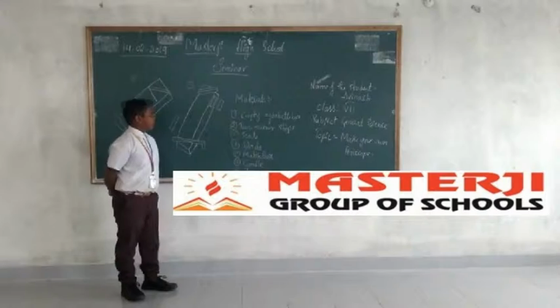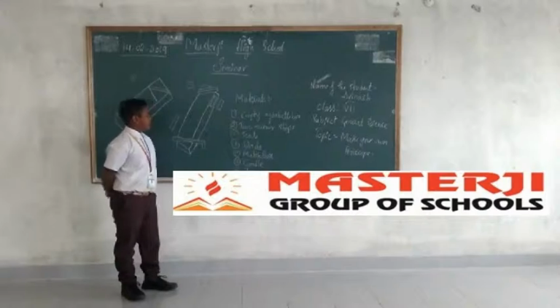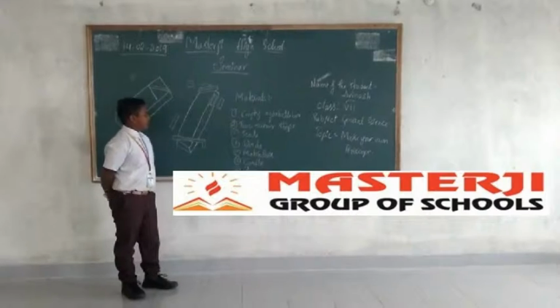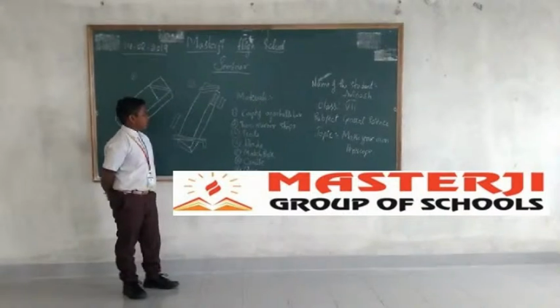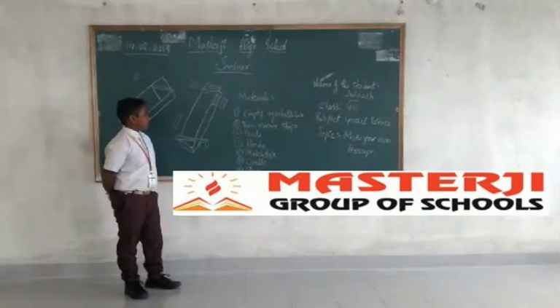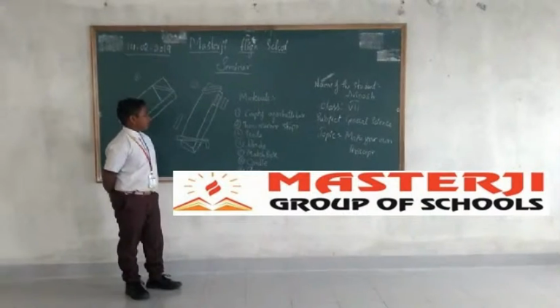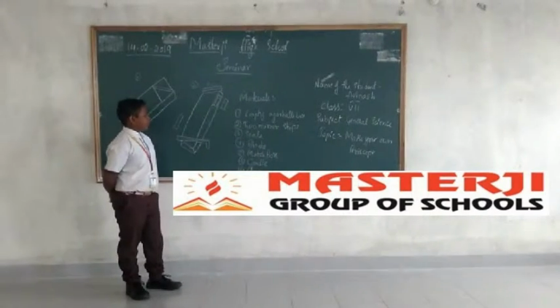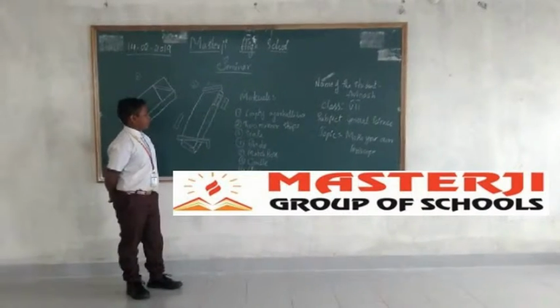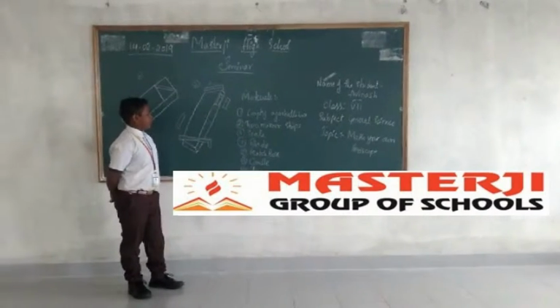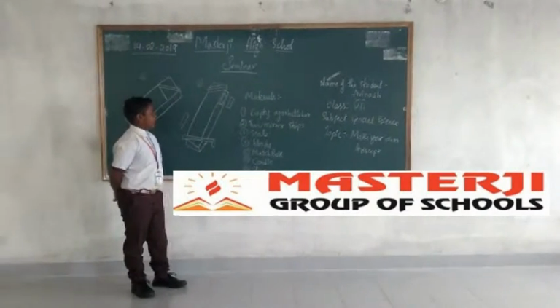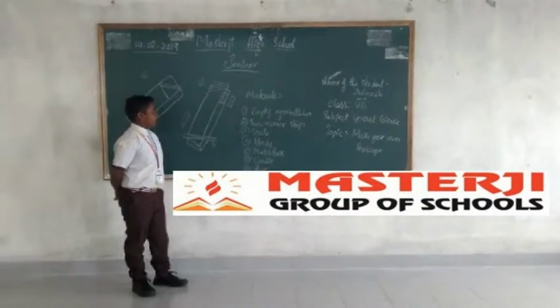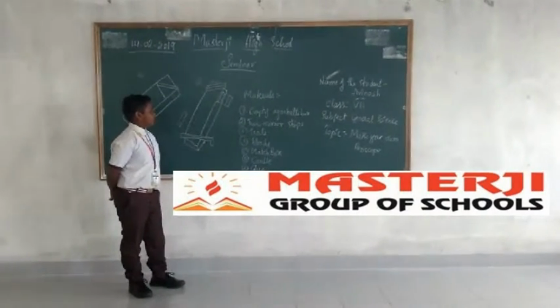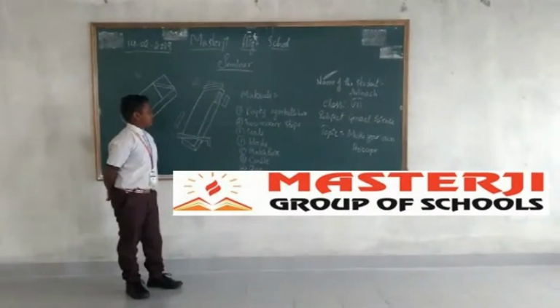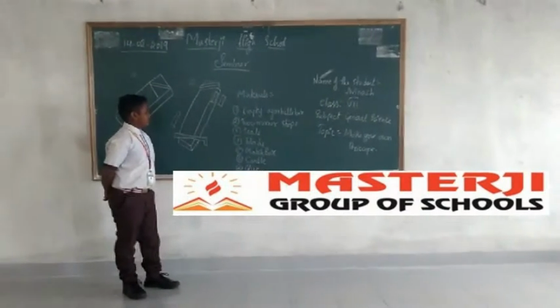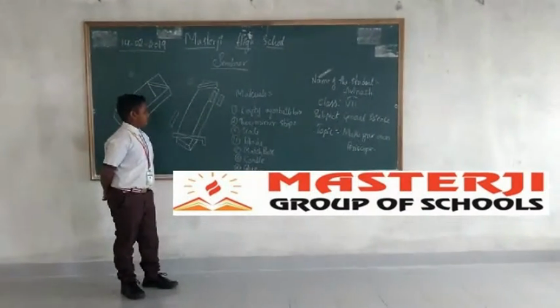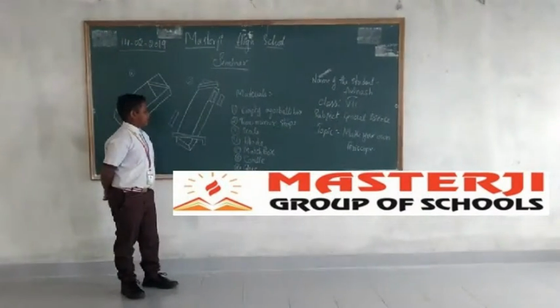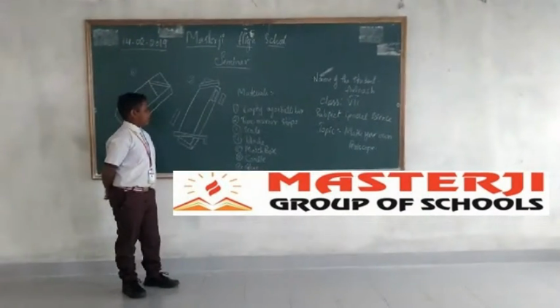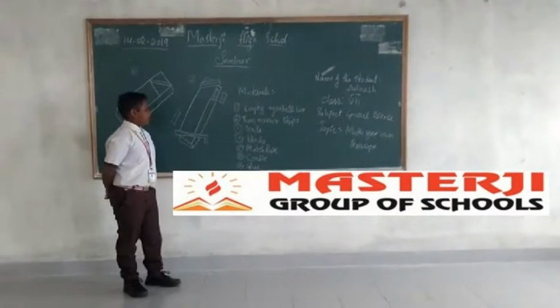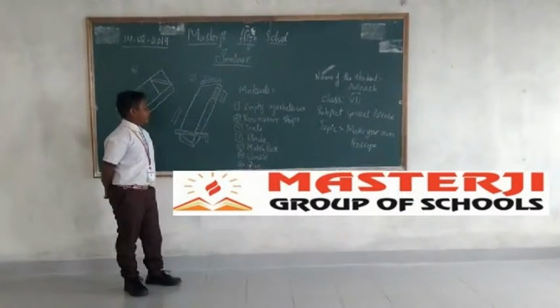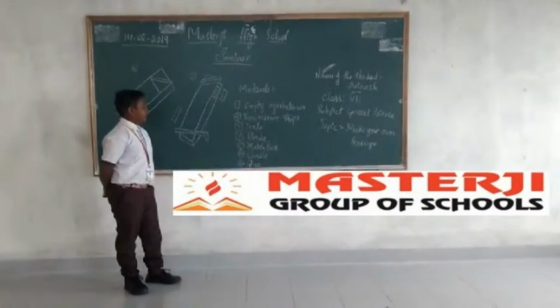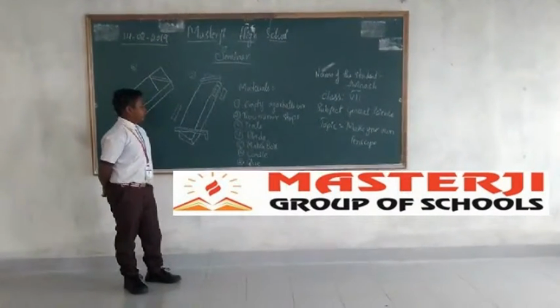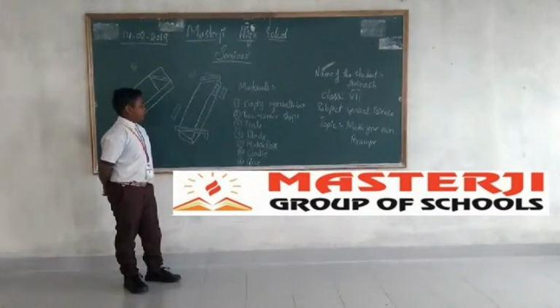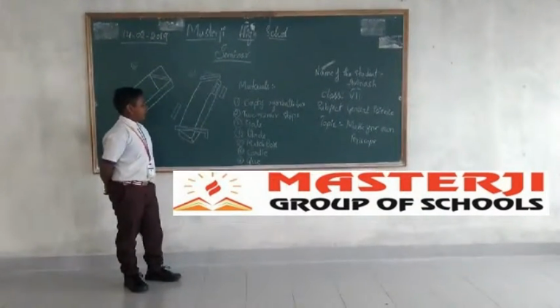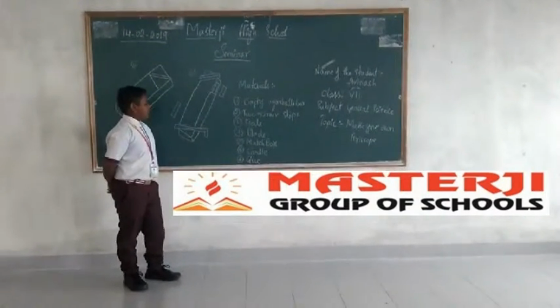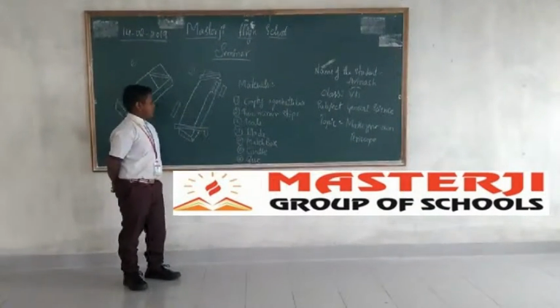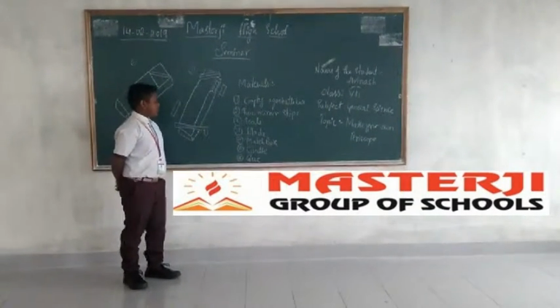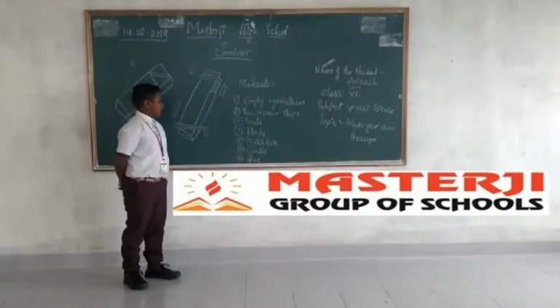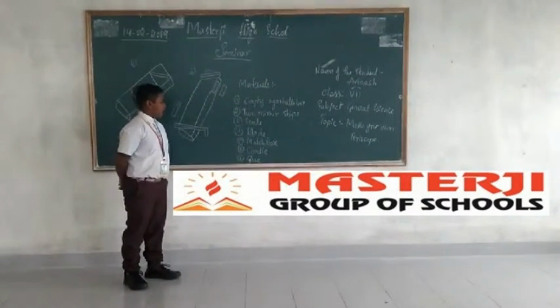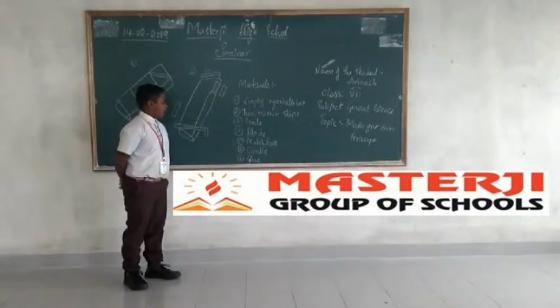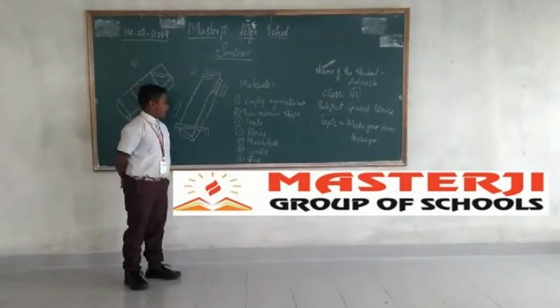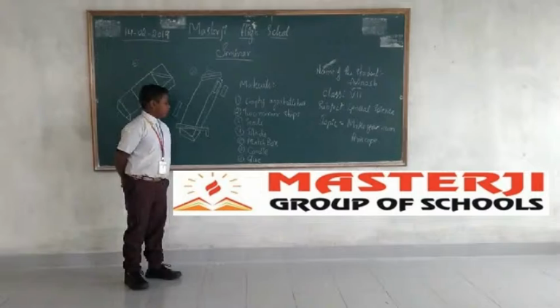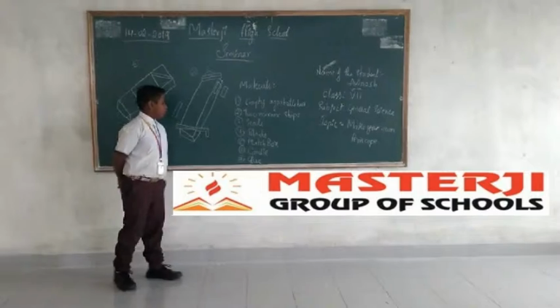Every Agarbatti box, matchbox, candle — view.